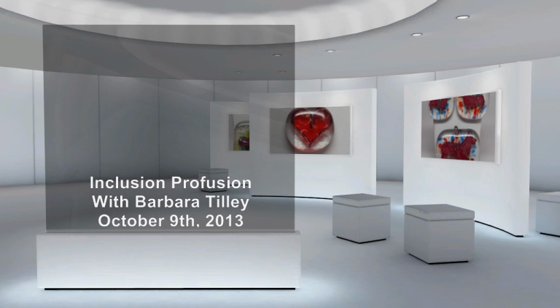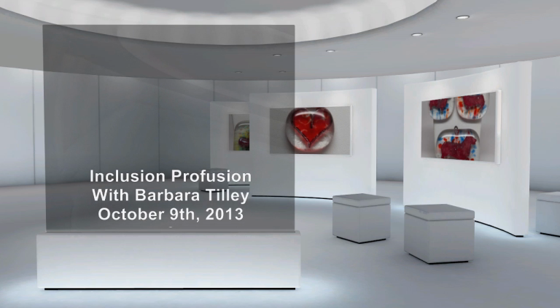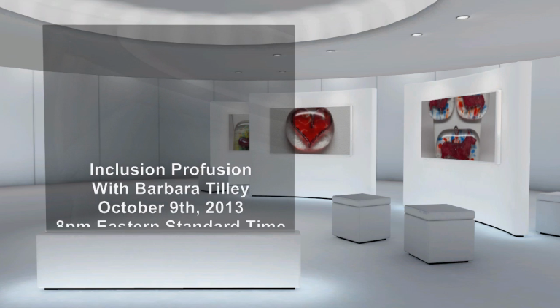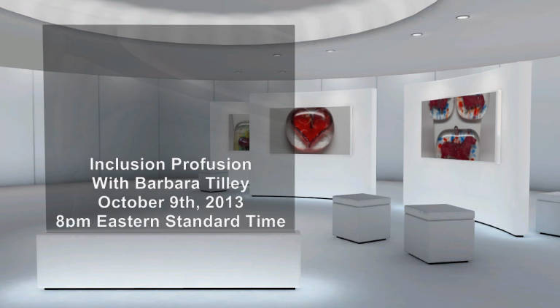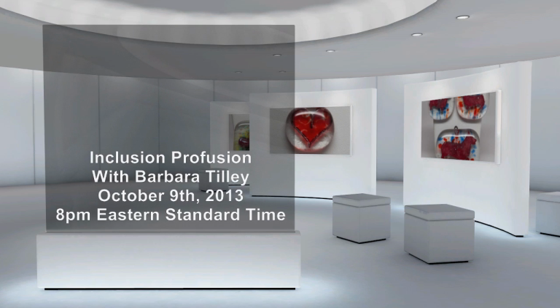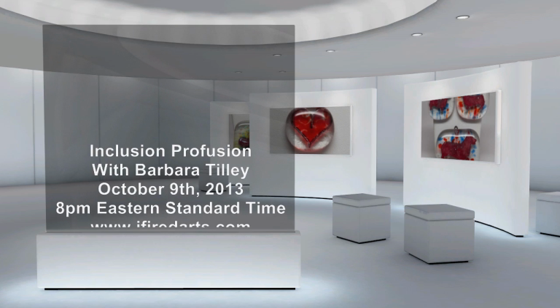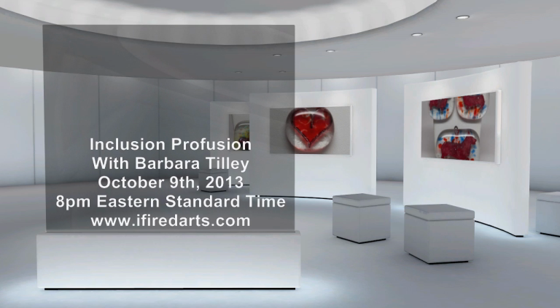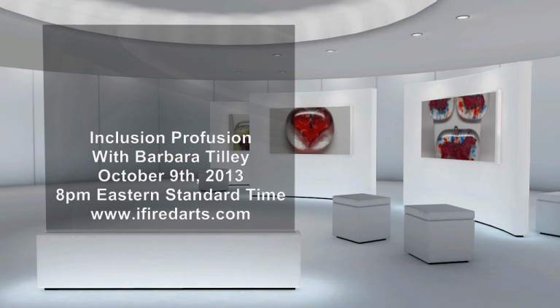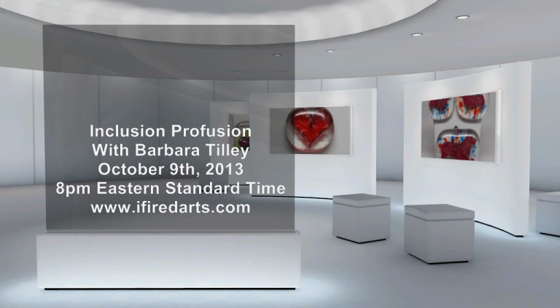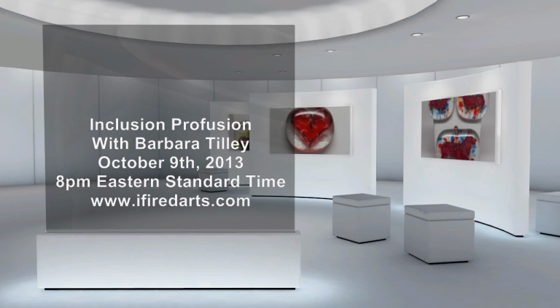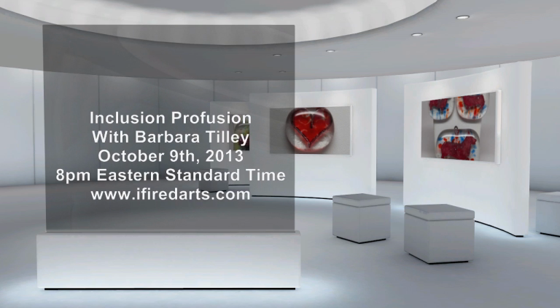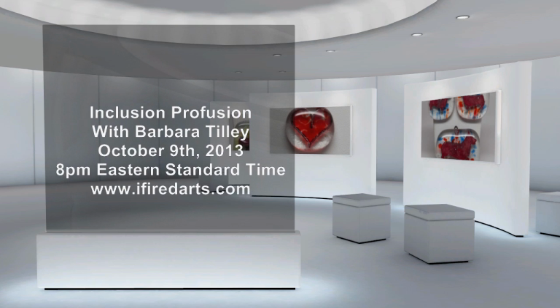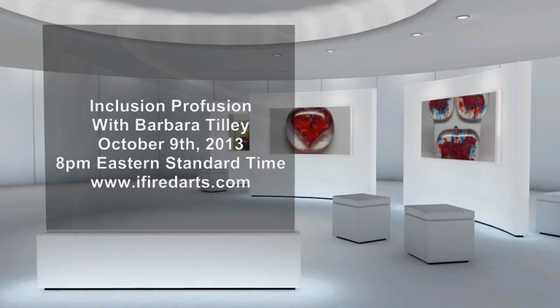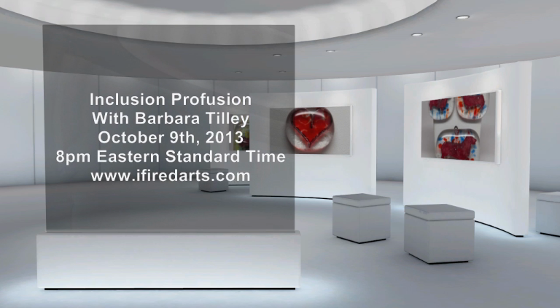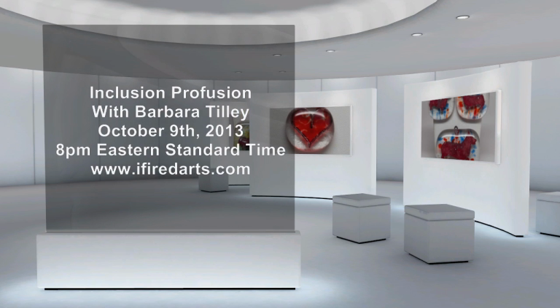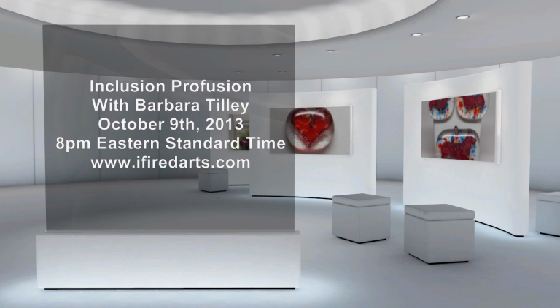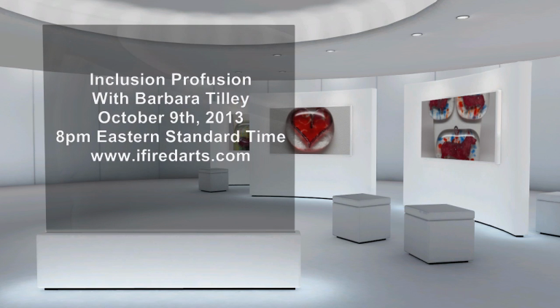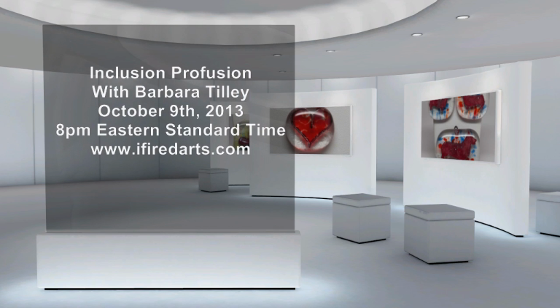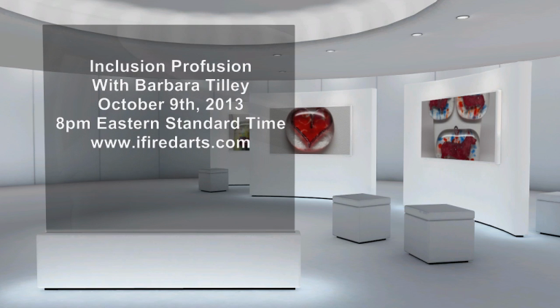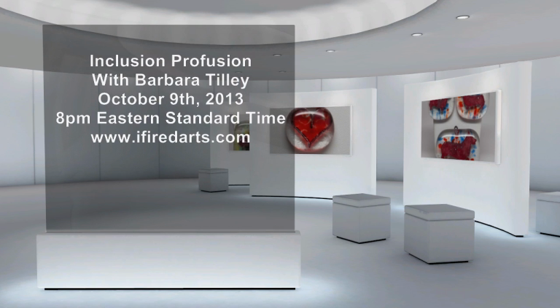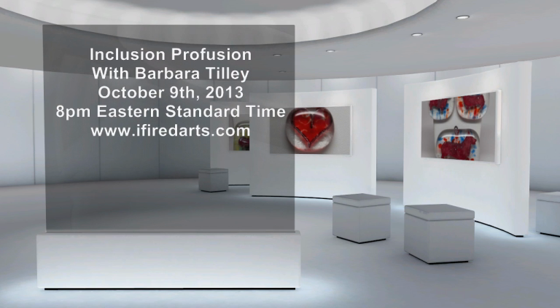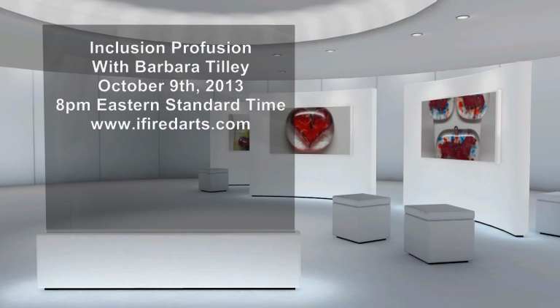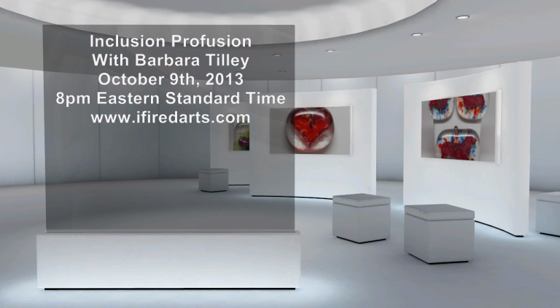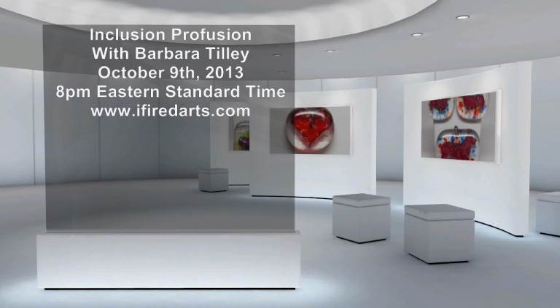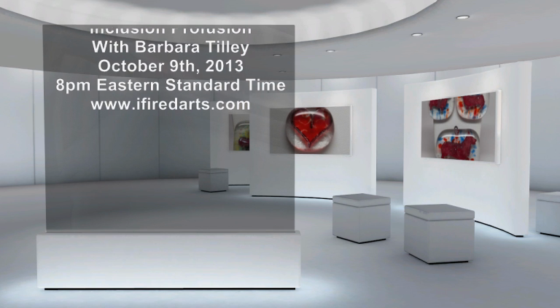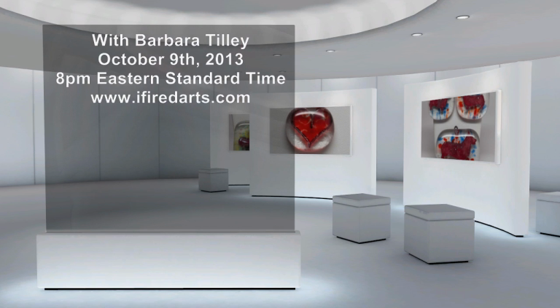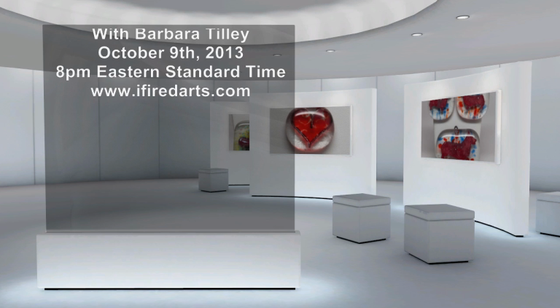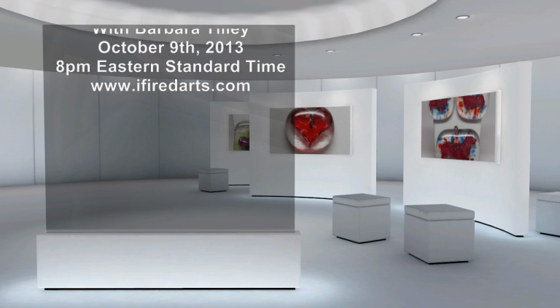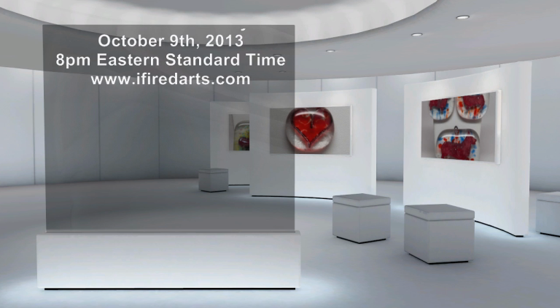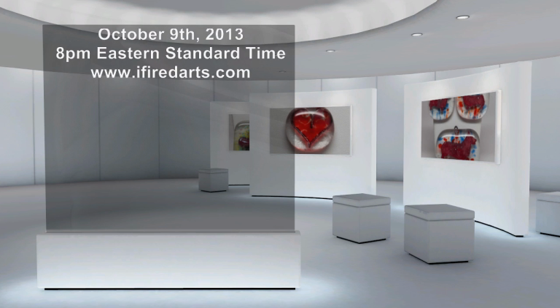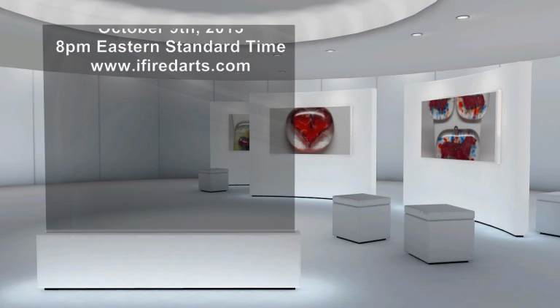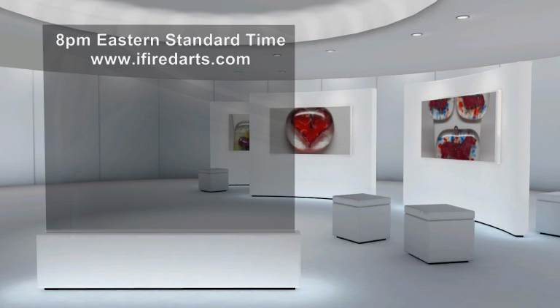So join me October the 9th, 8 p.m. Eastern Standard Time at ifiredarts.com.